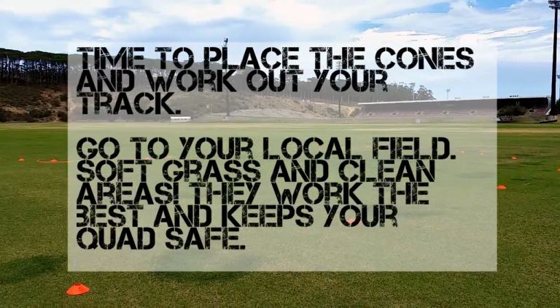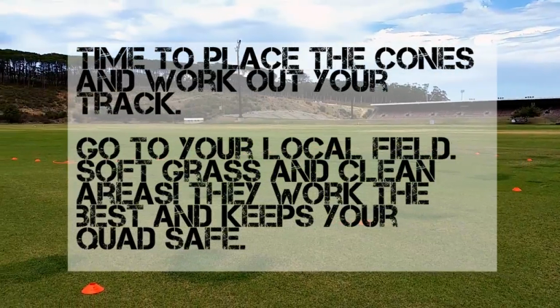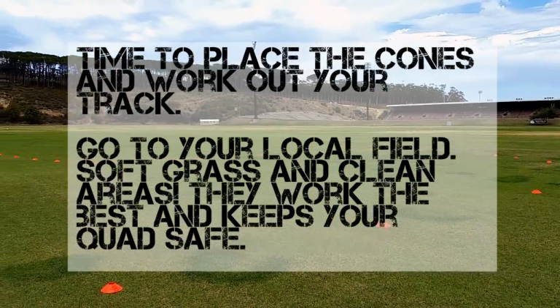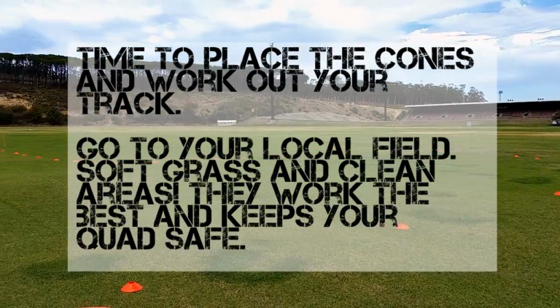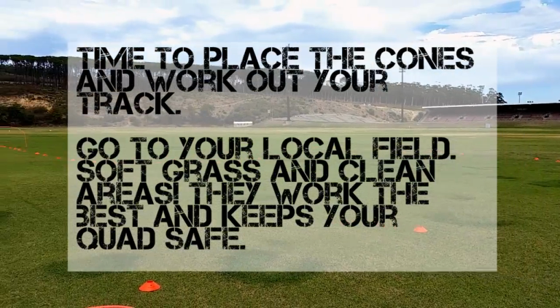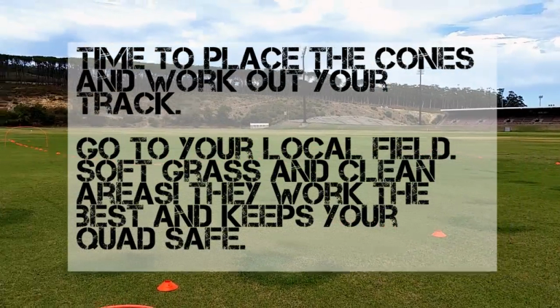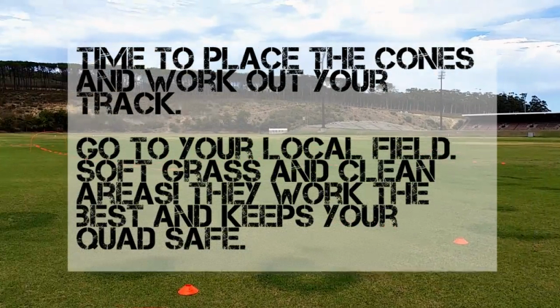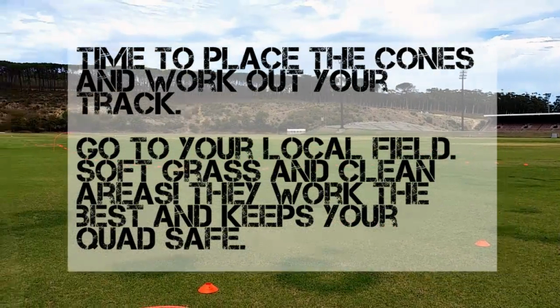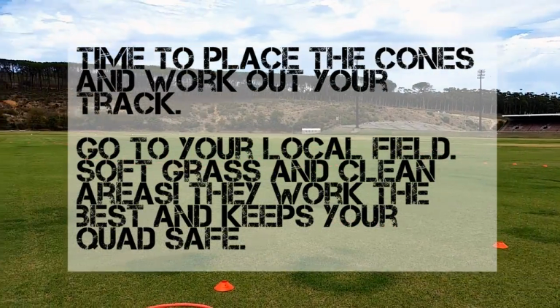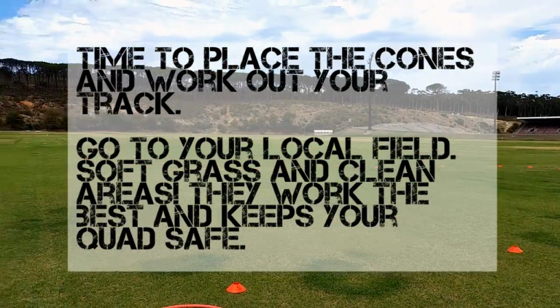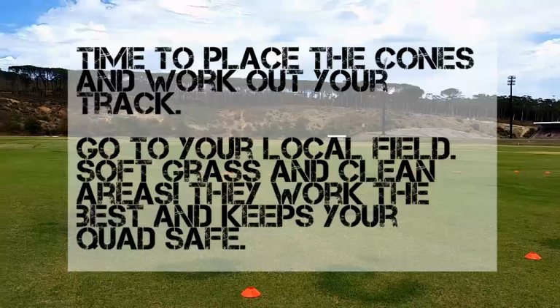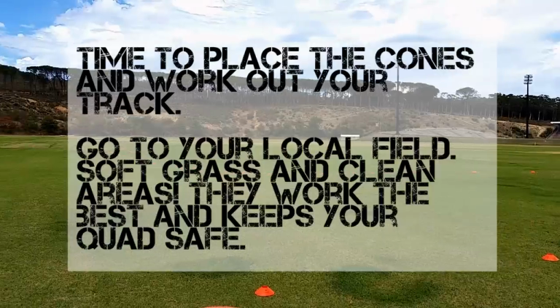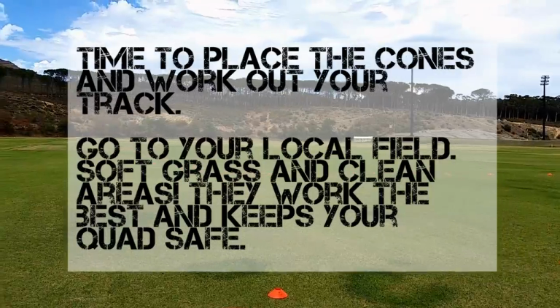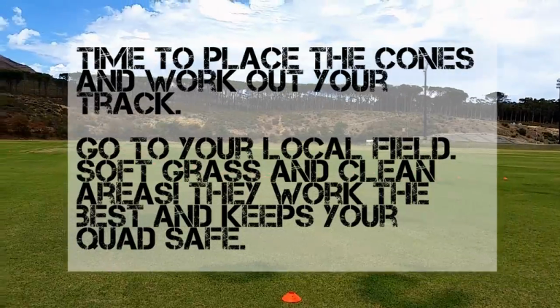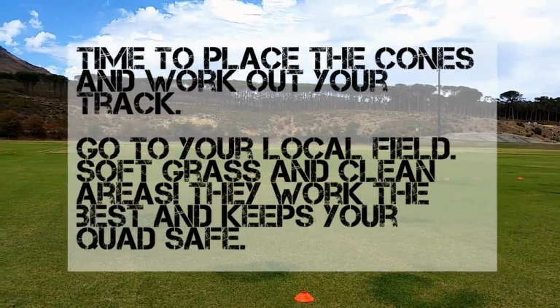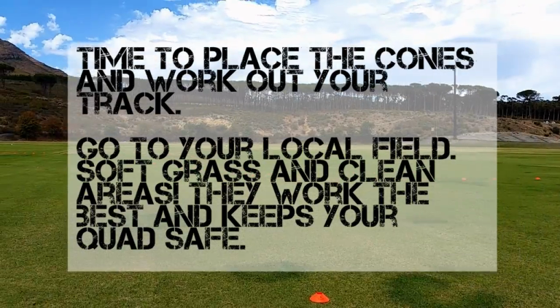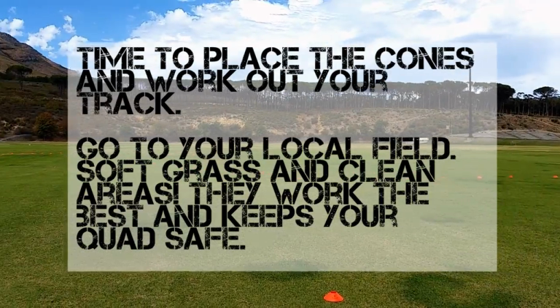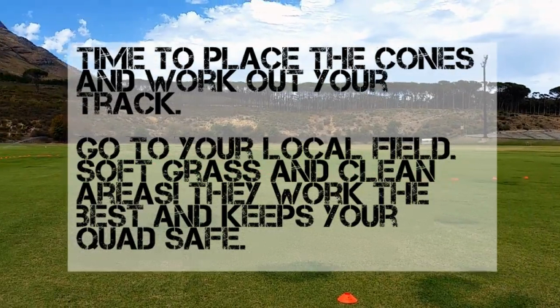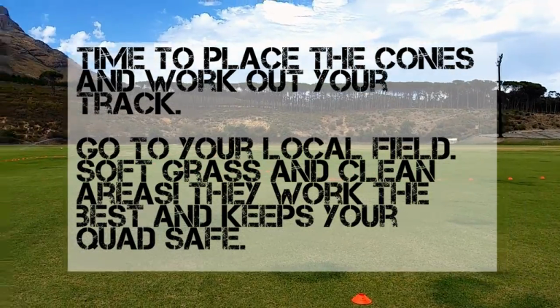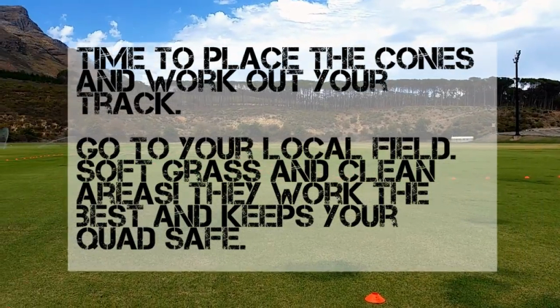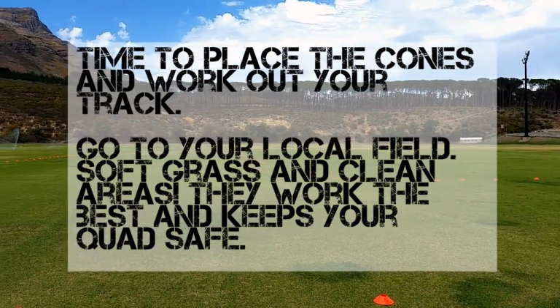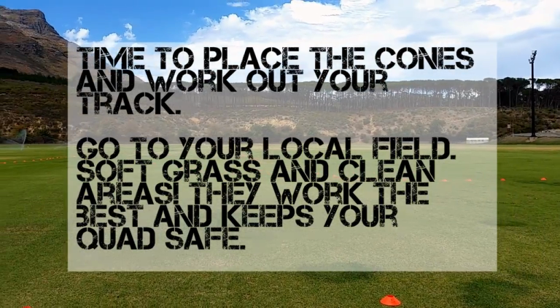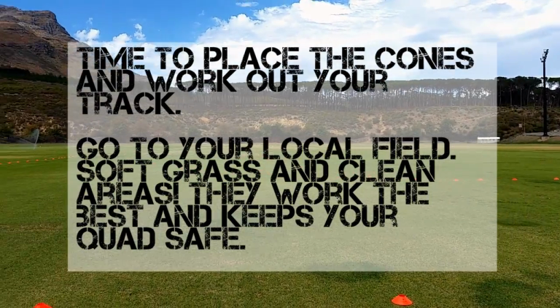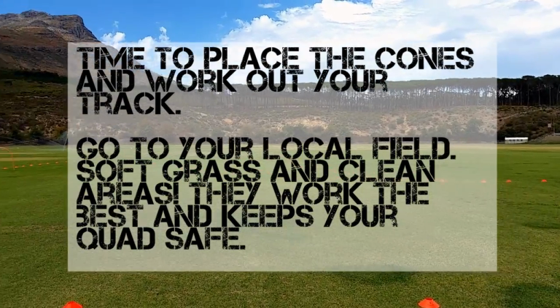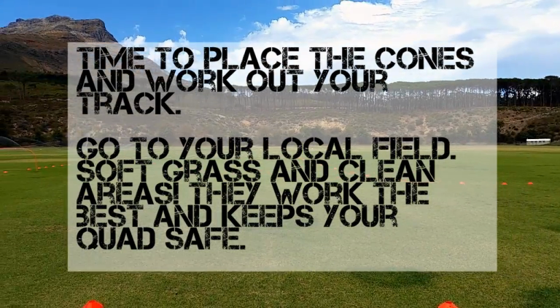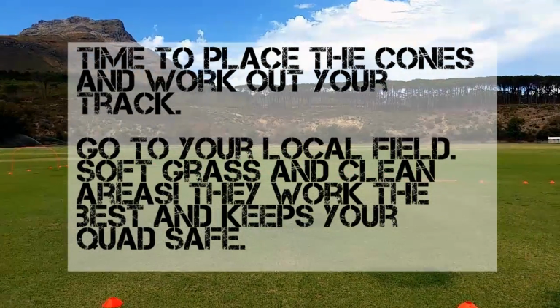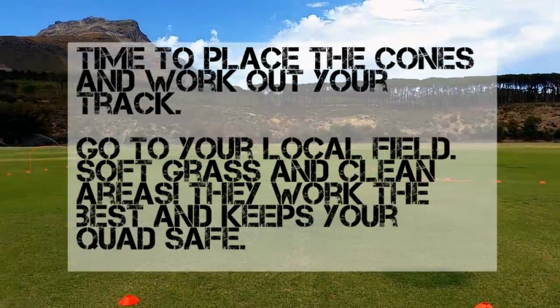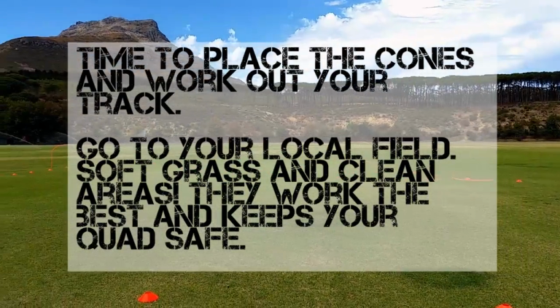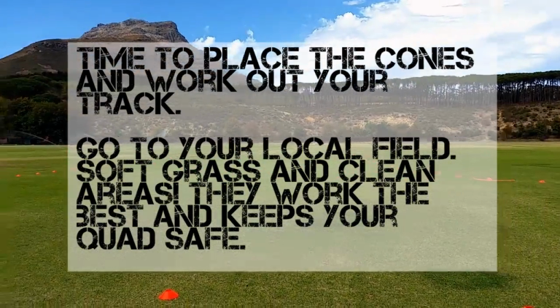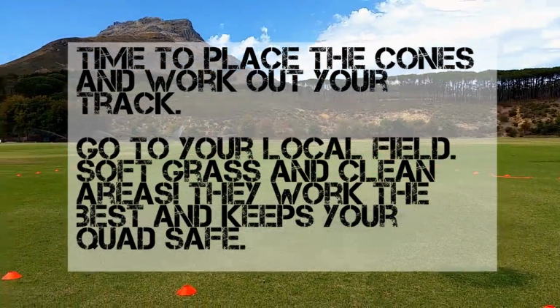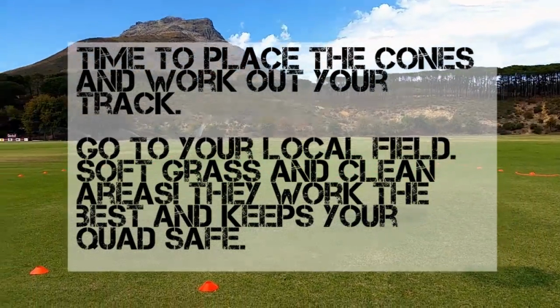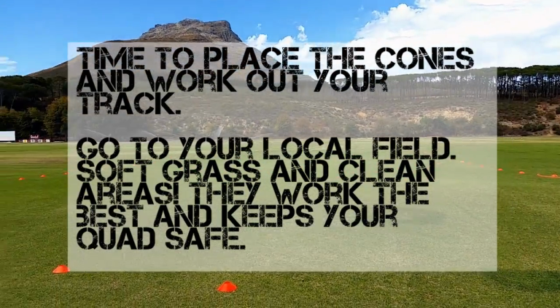It's time to decide where your track will live. Go to your local field or open area and lay out some cones.